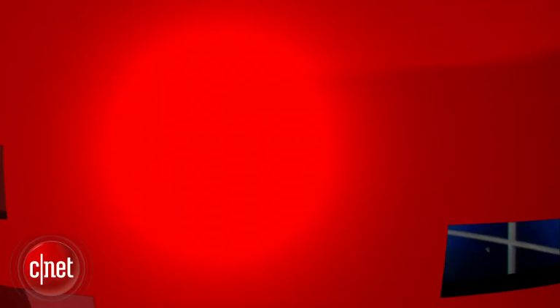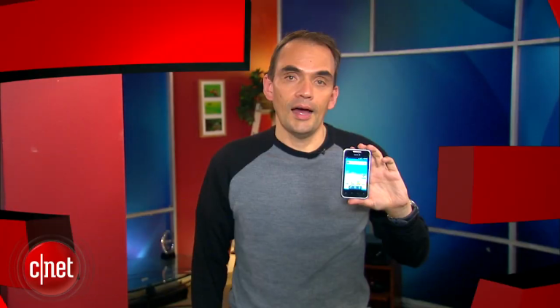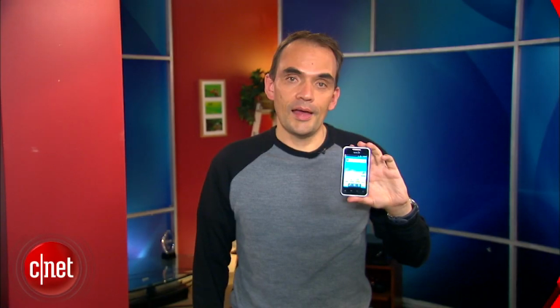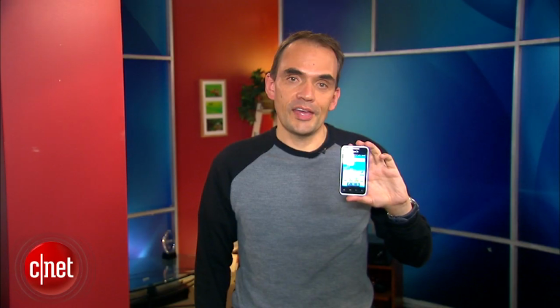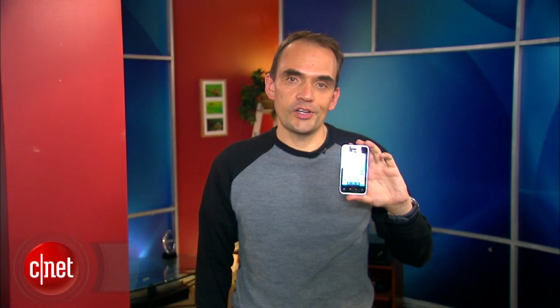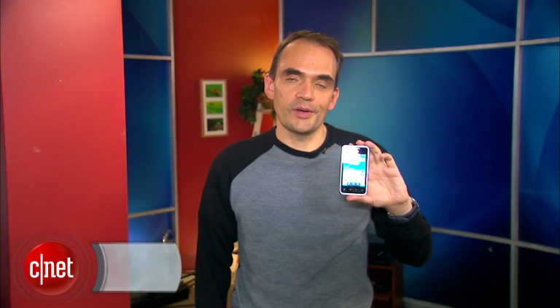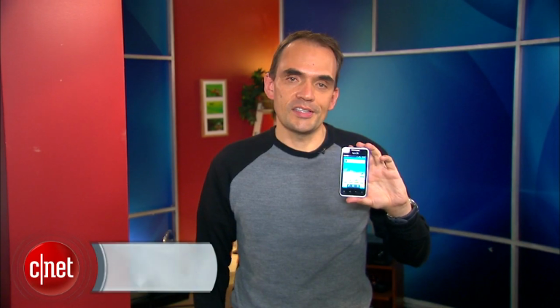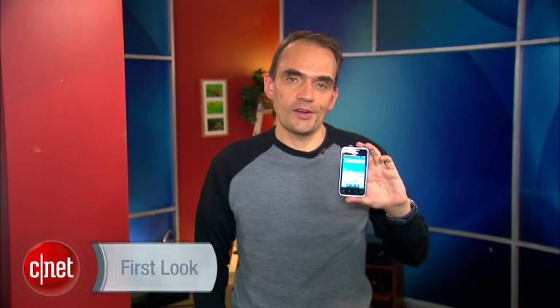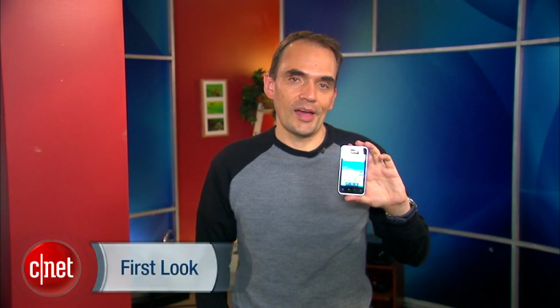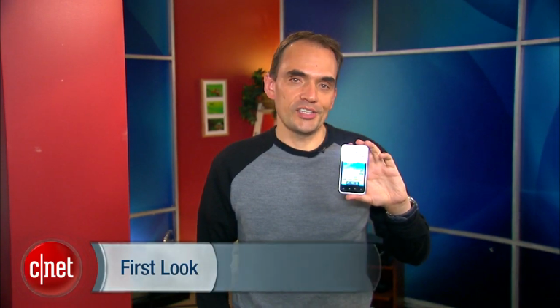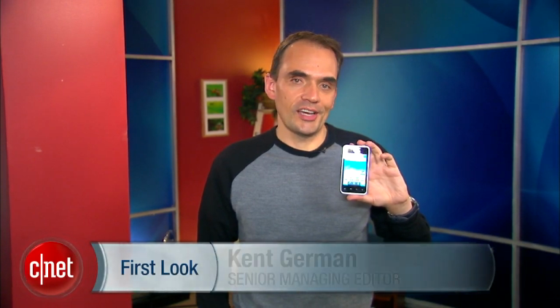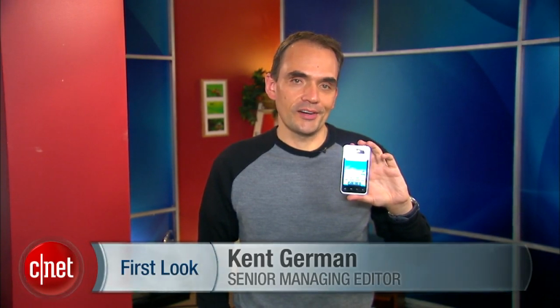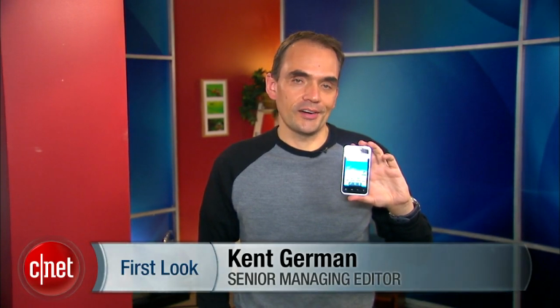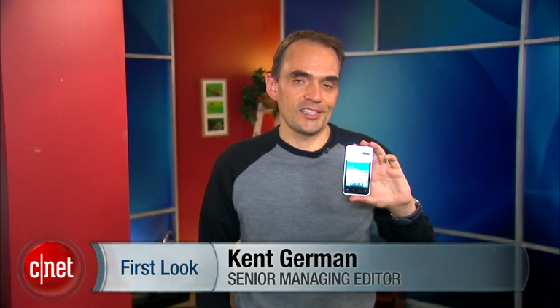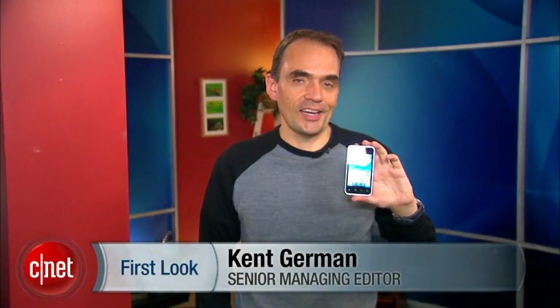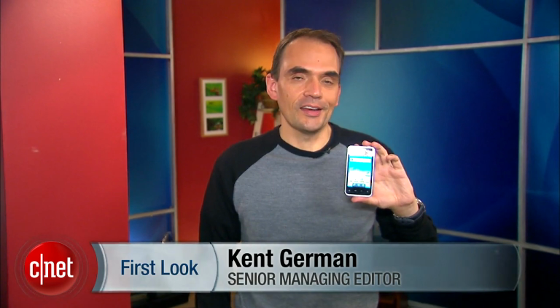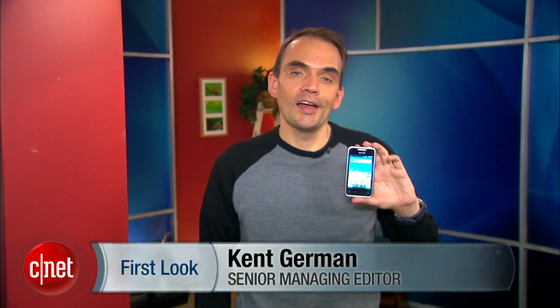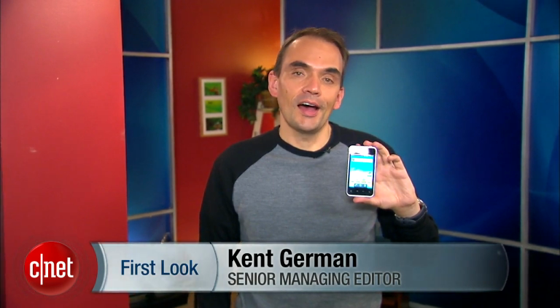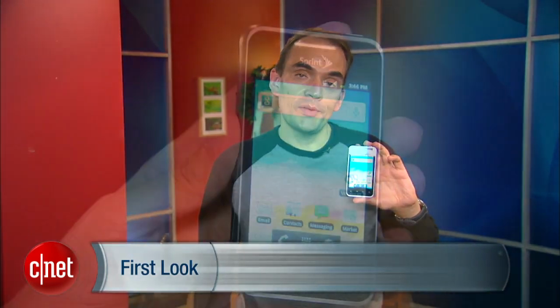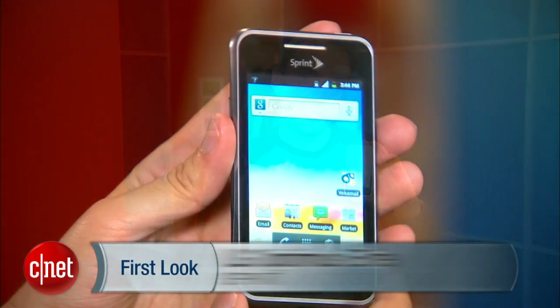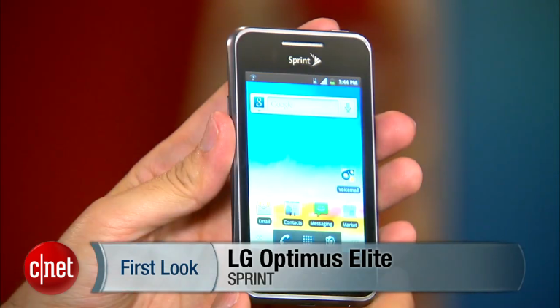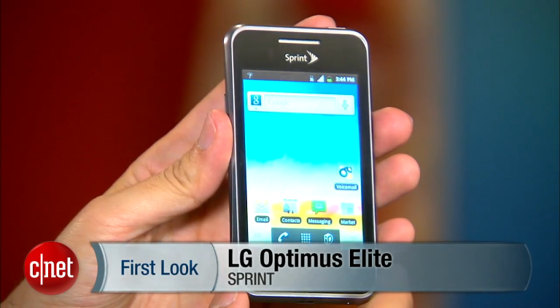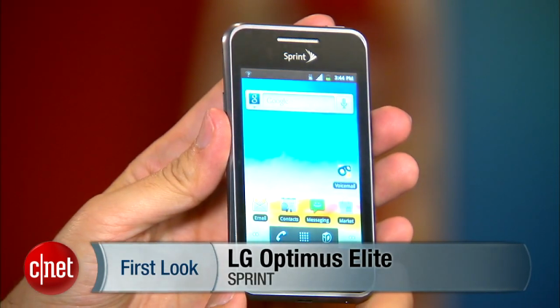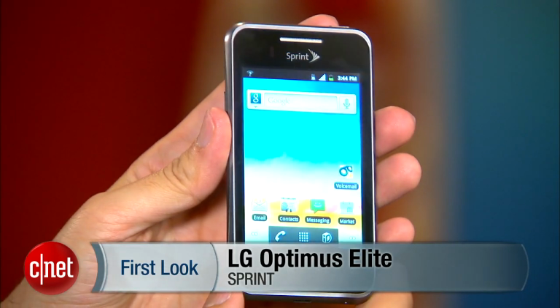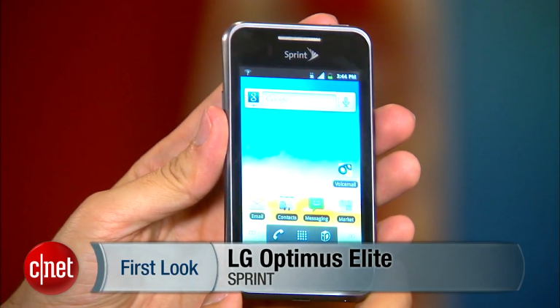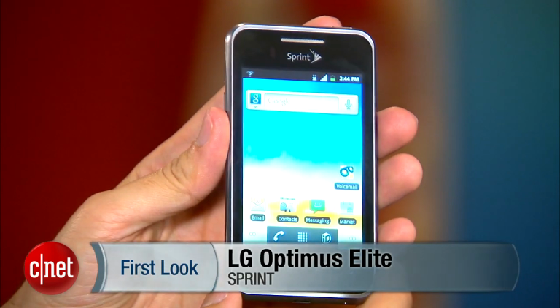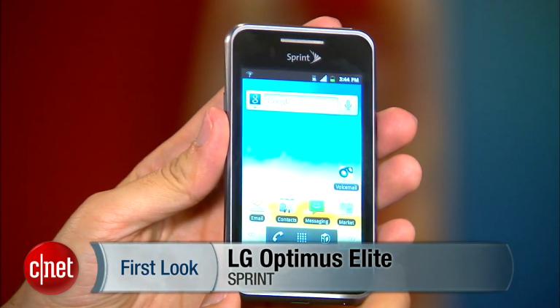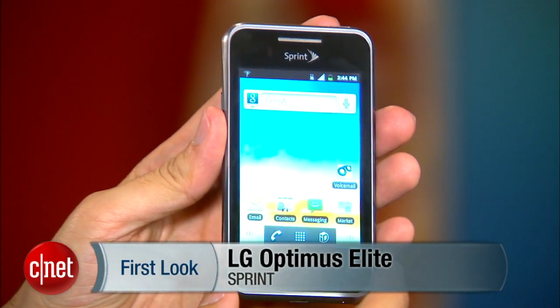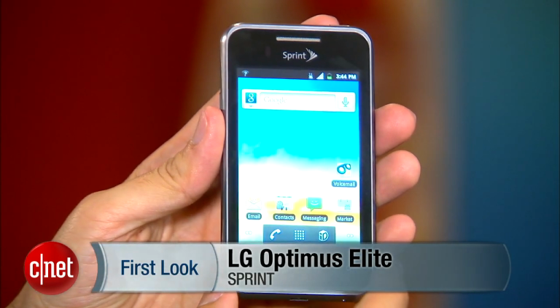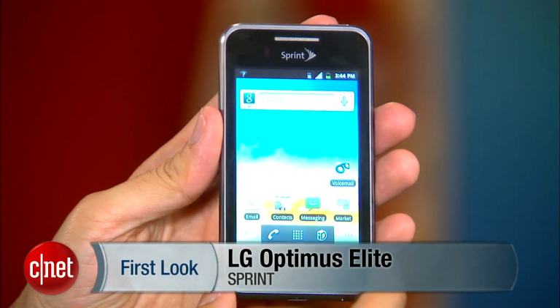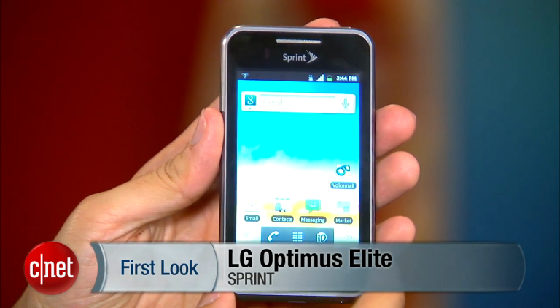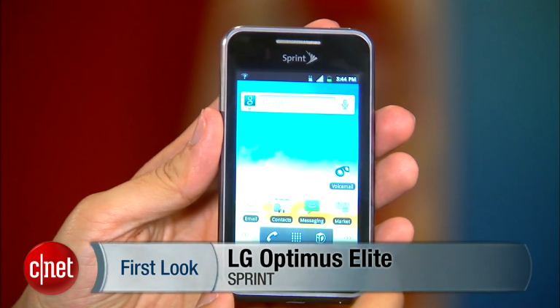Hi, I'm Kent Jarman, Senior Managing Editor at CNET. I'm here to talk about the LG Optimus Elite.